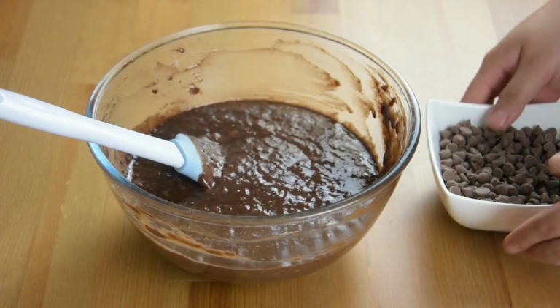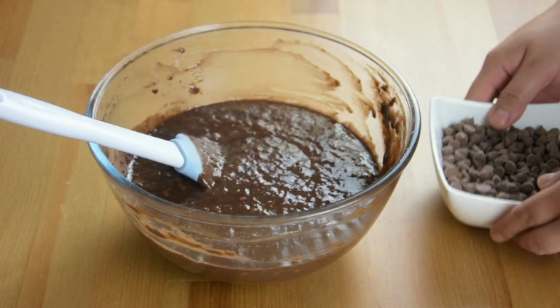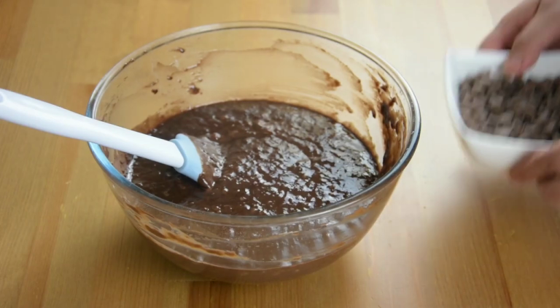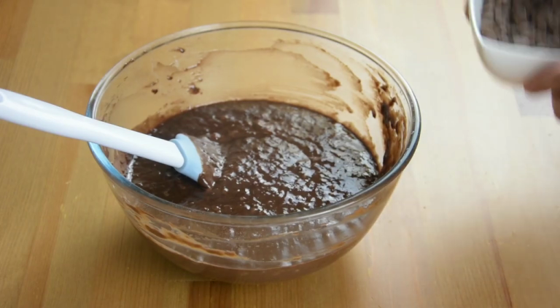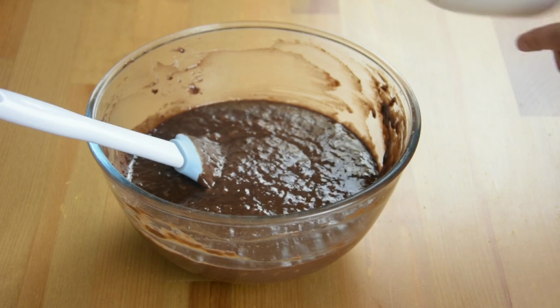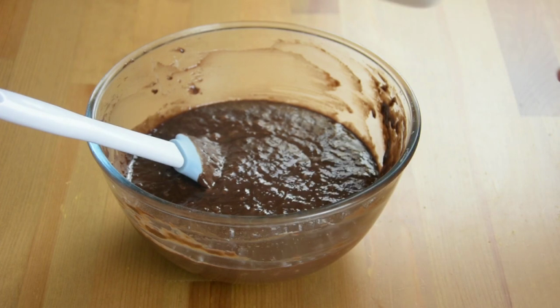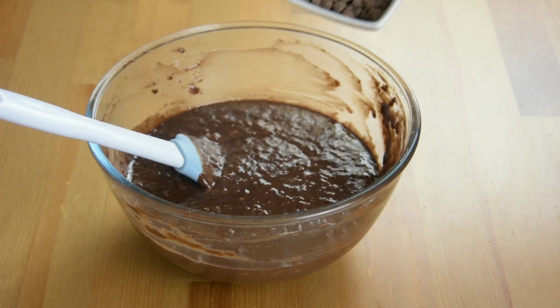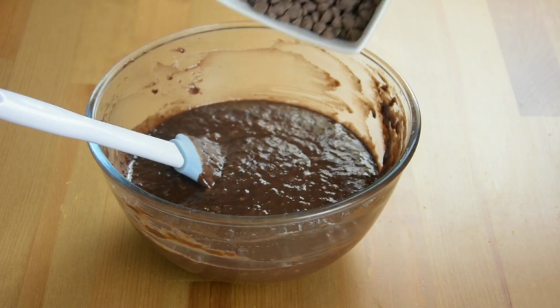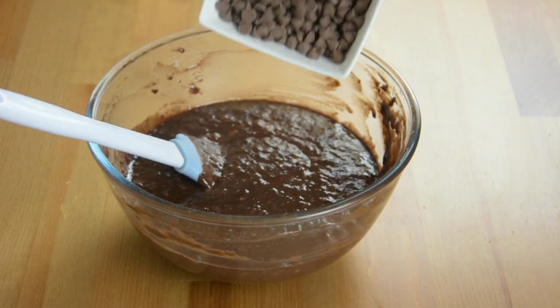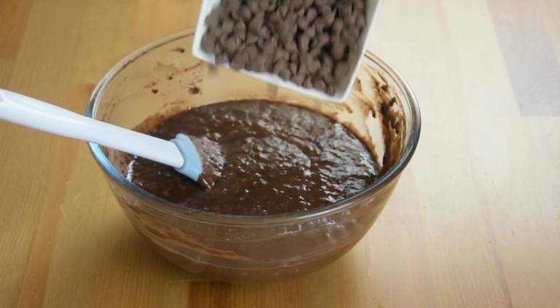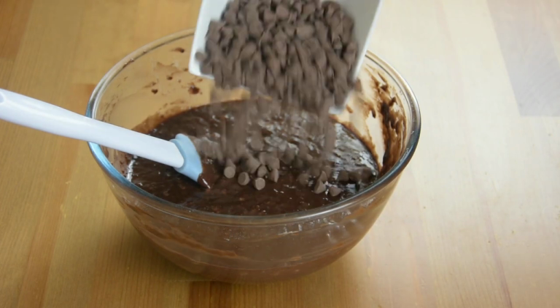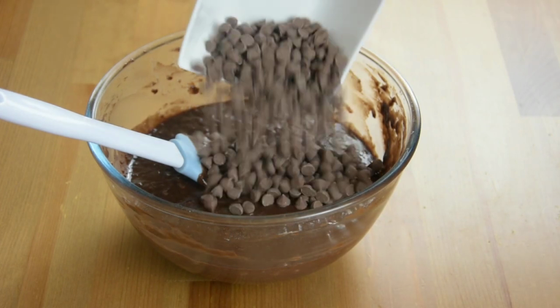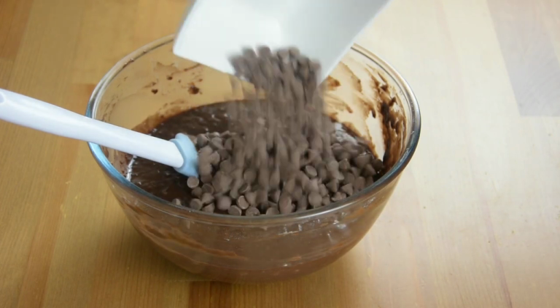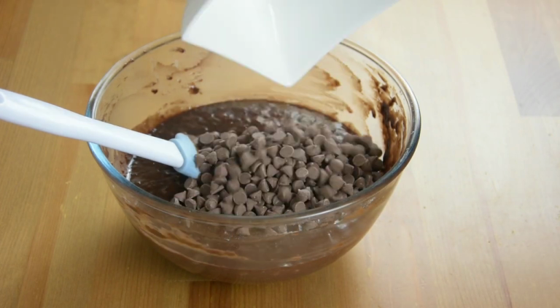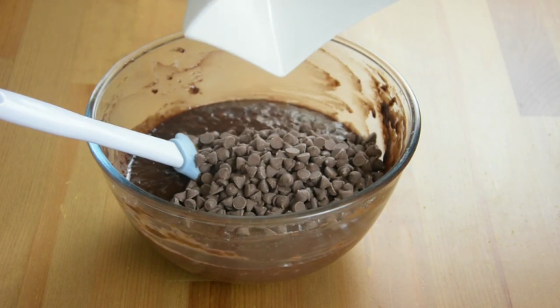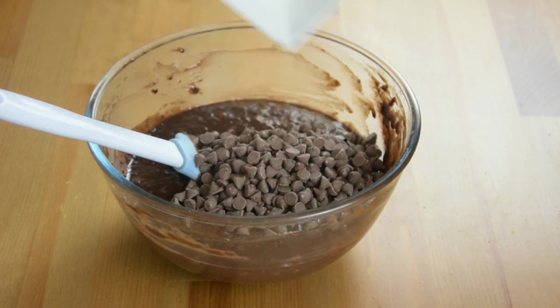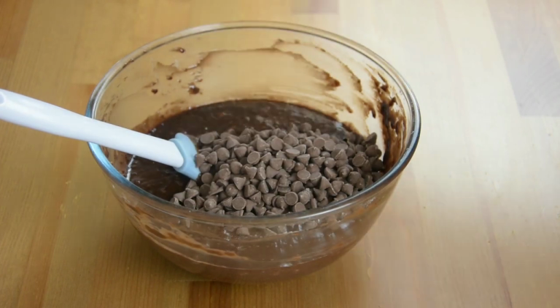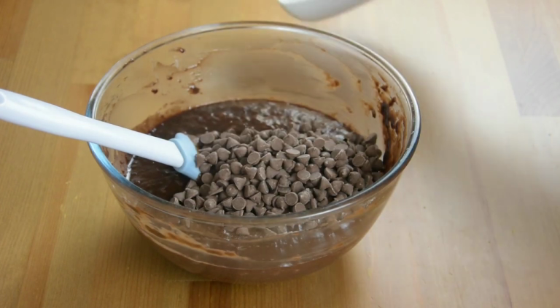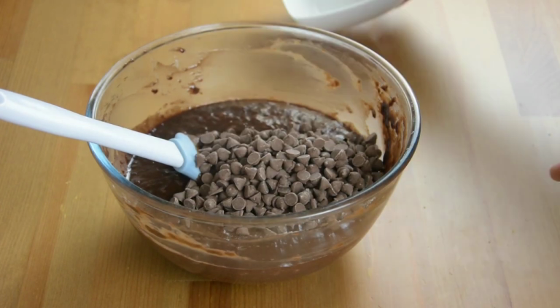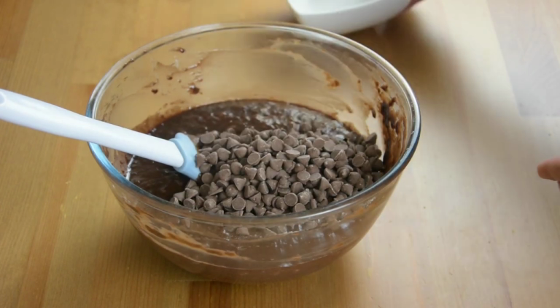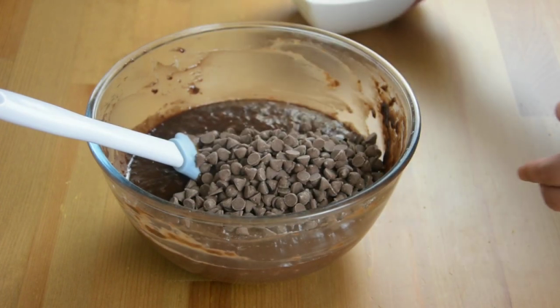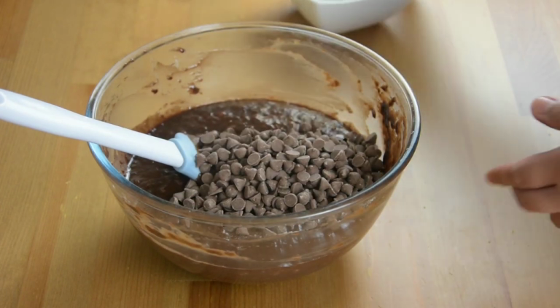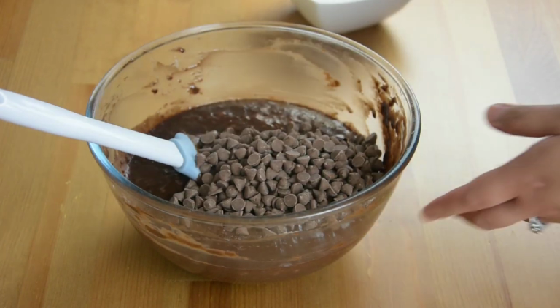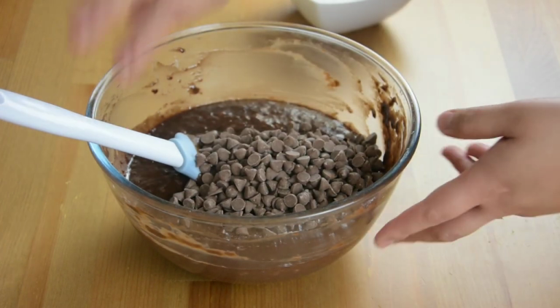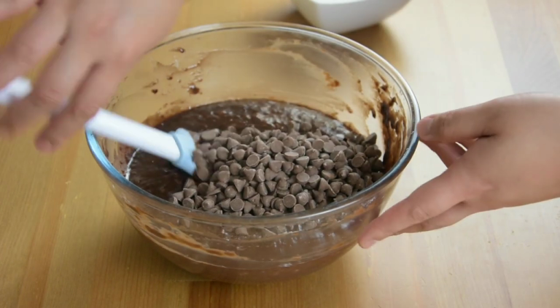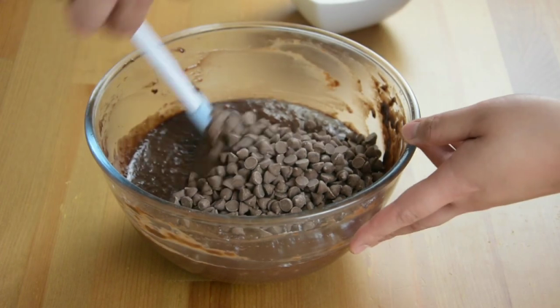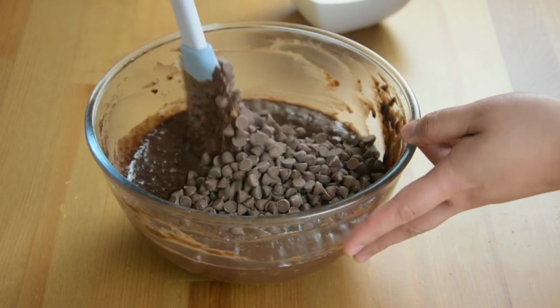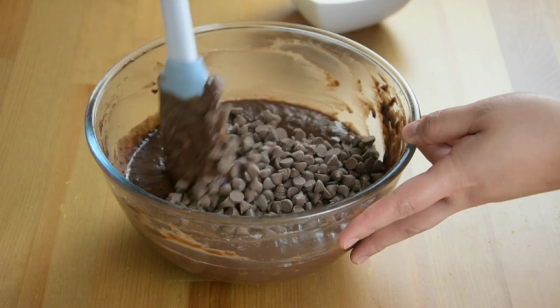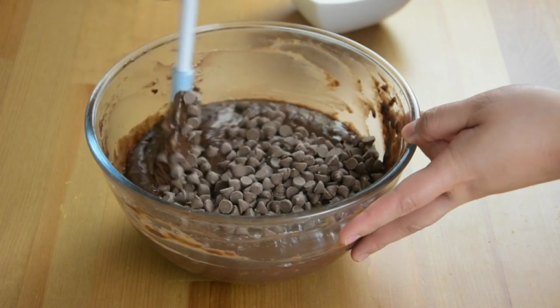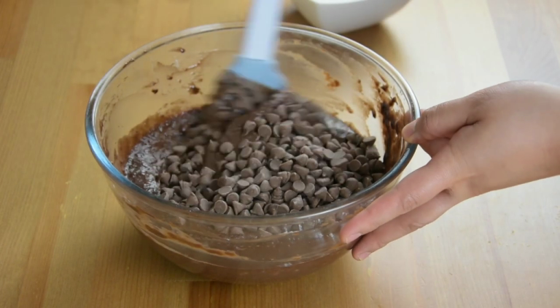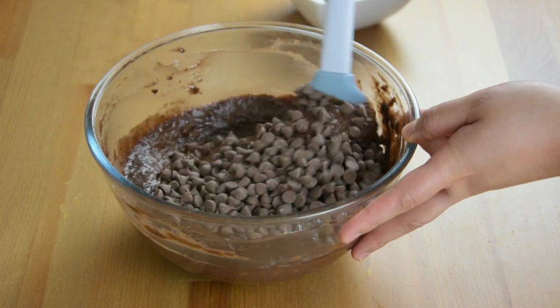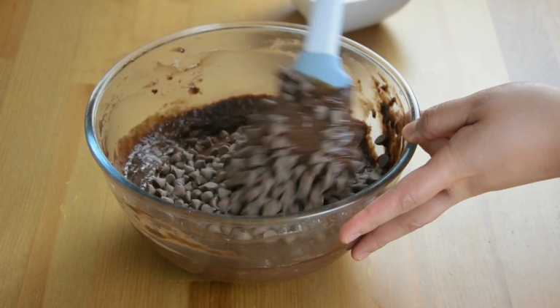Then fold in three-fourth cup of the chocolate chips.